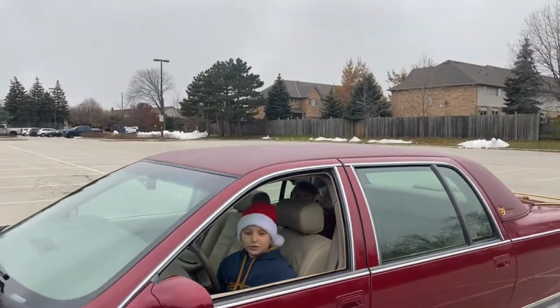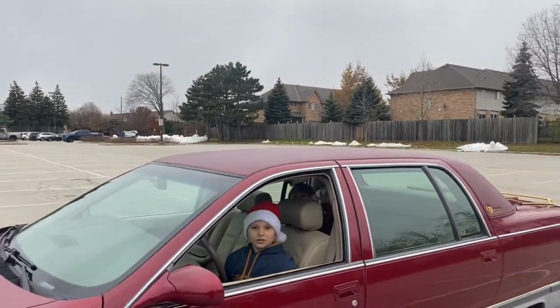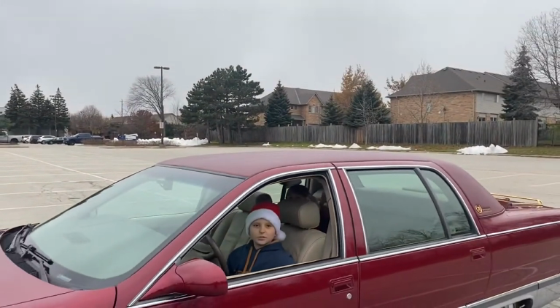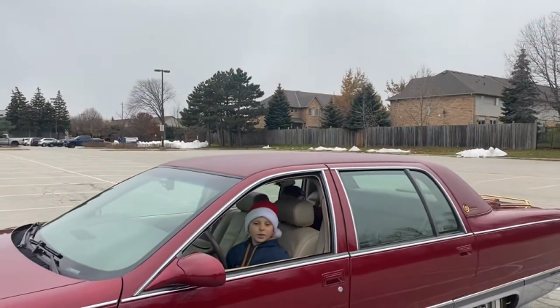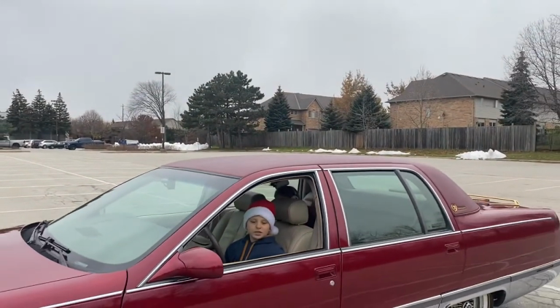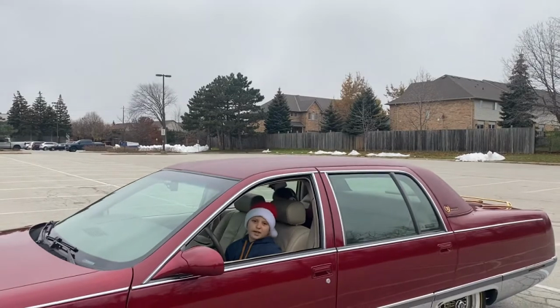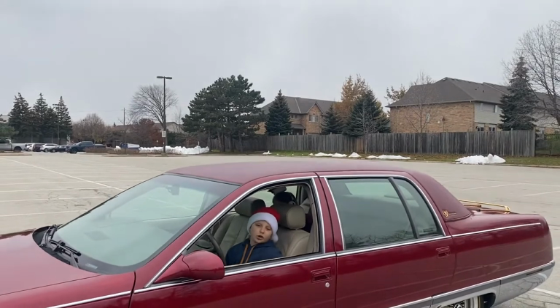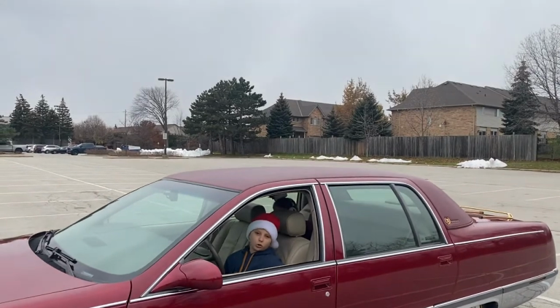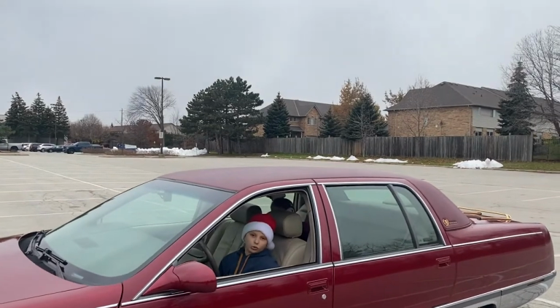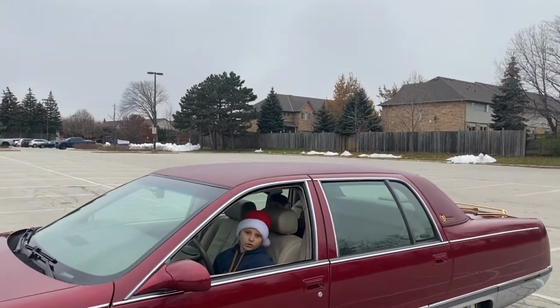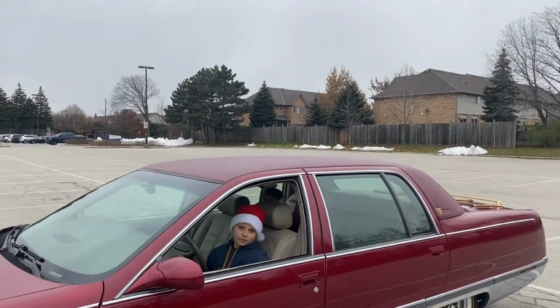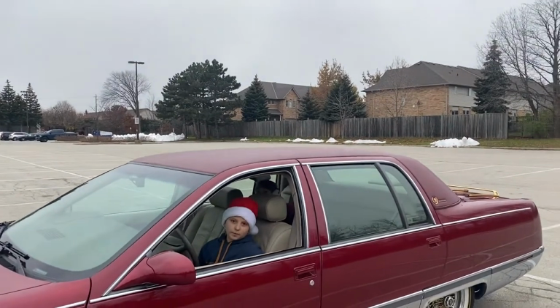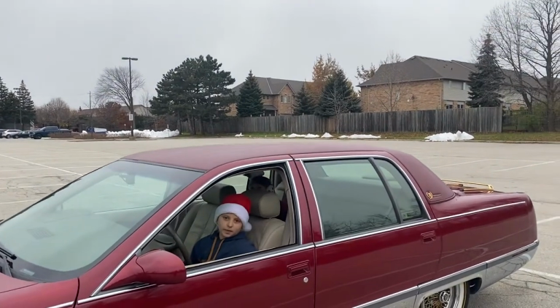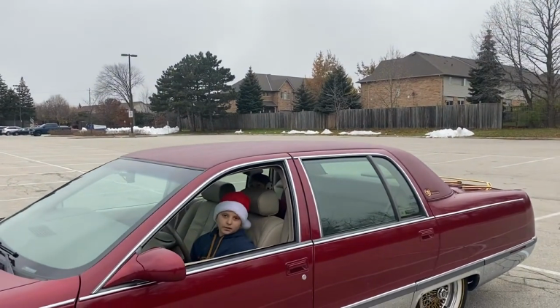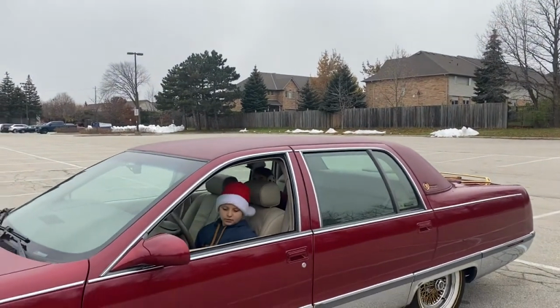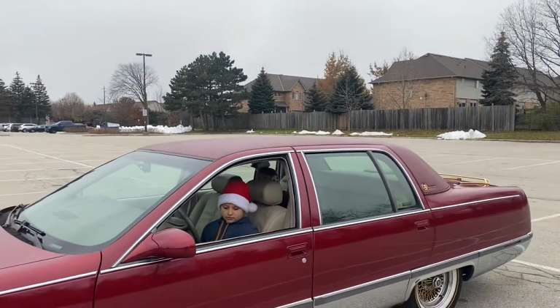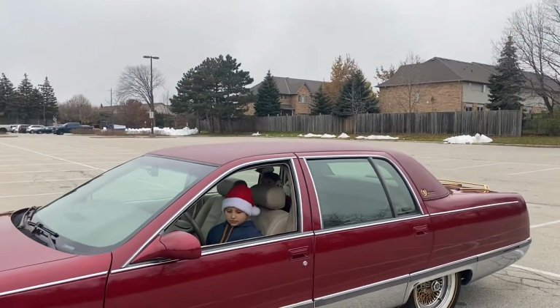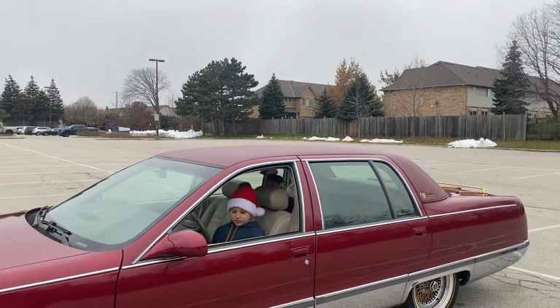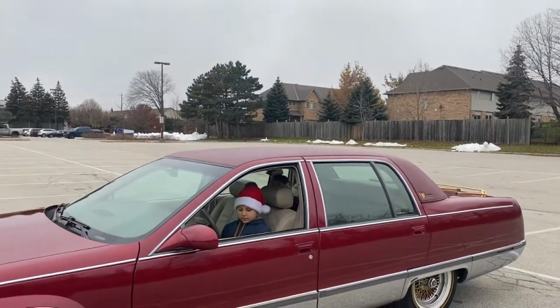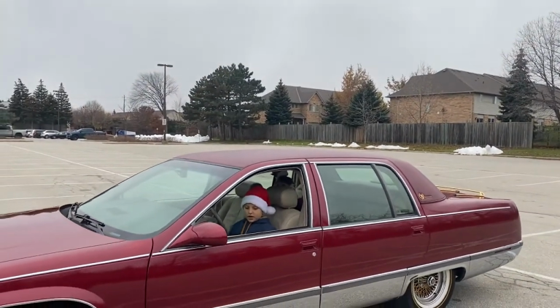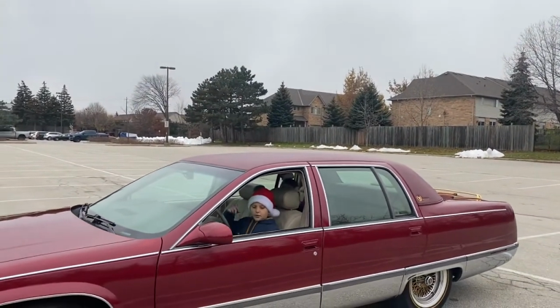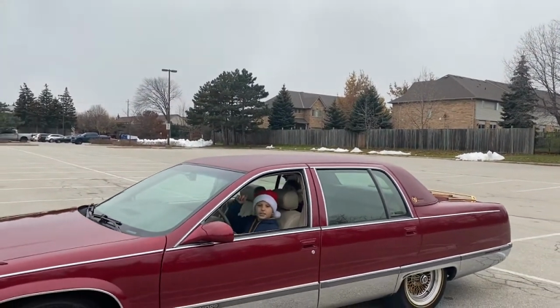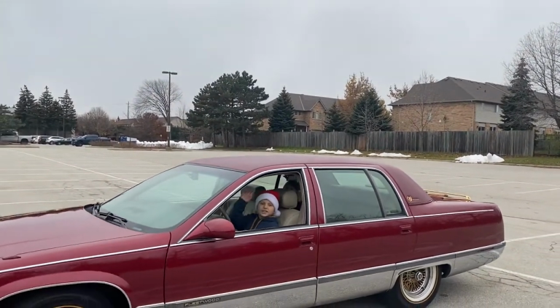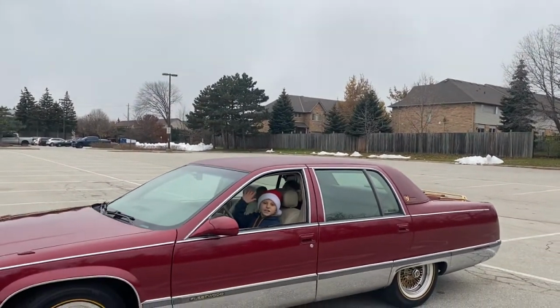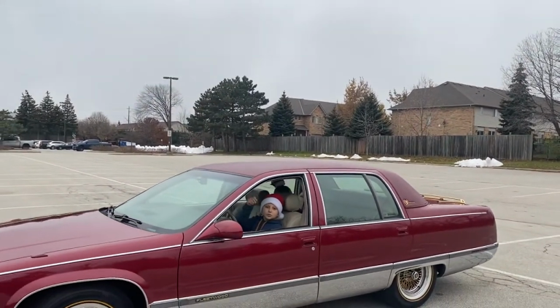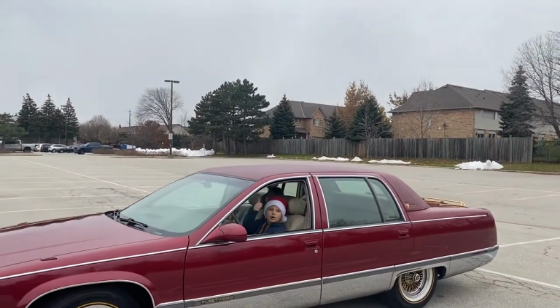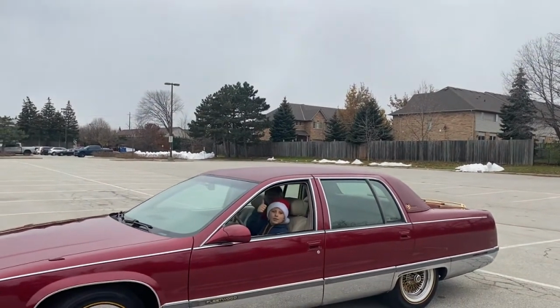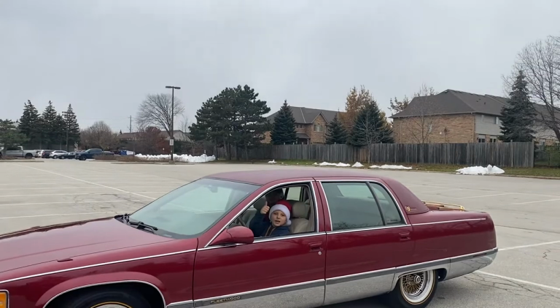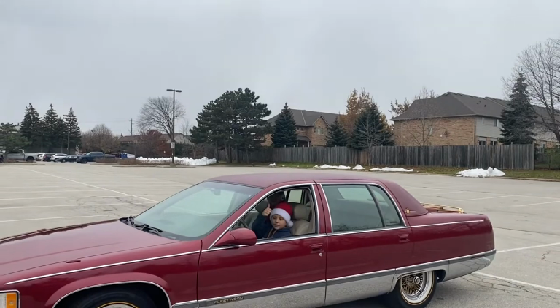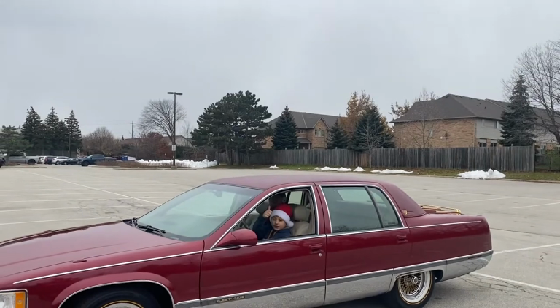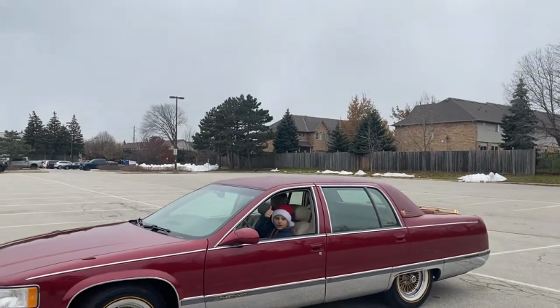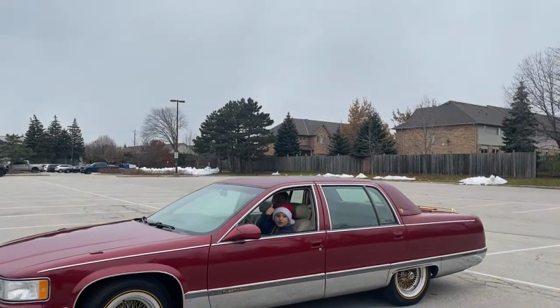The buttons make the car cool. Bye-bye. Please consider subscribing and leaving a like.